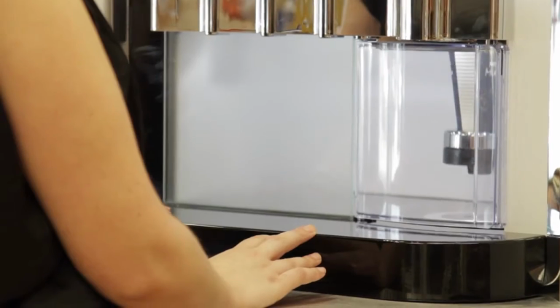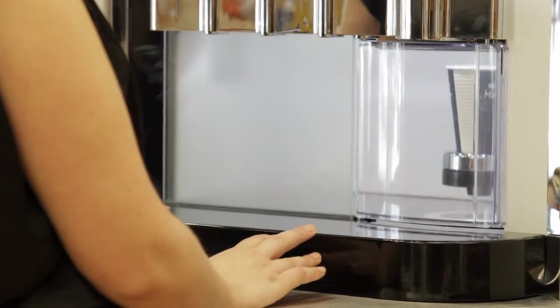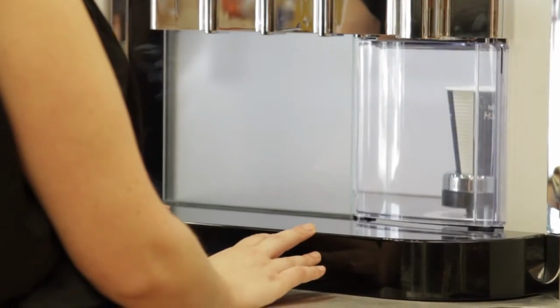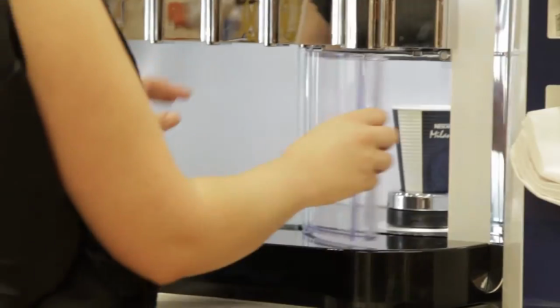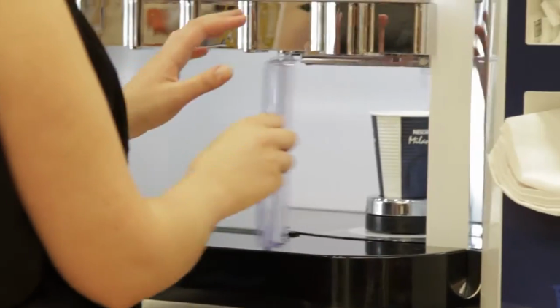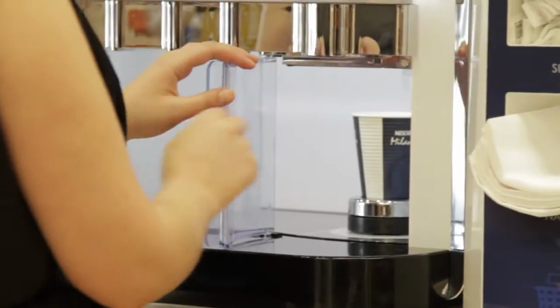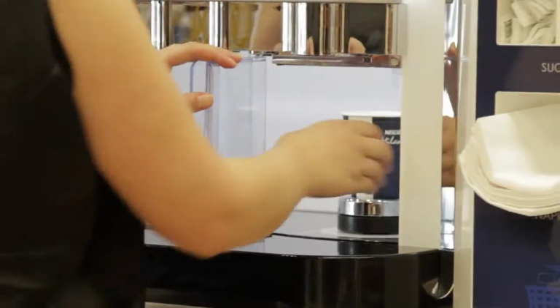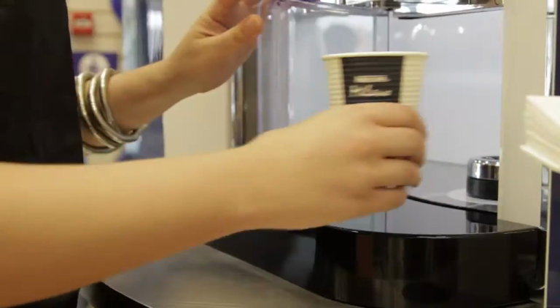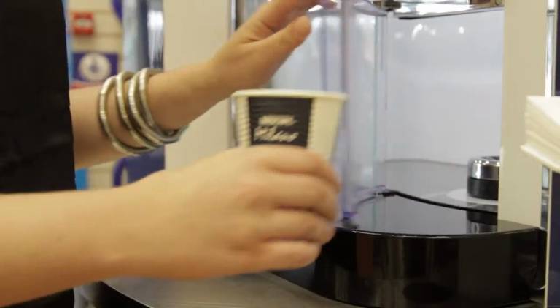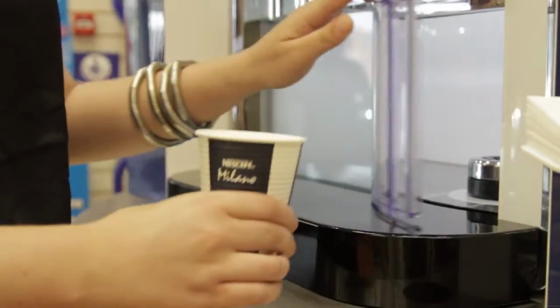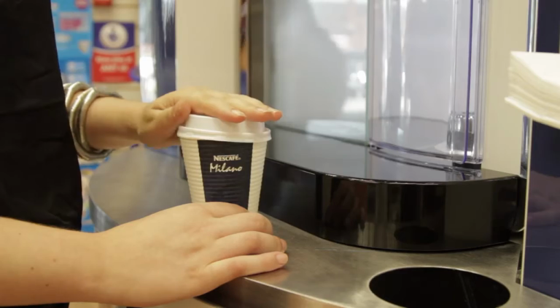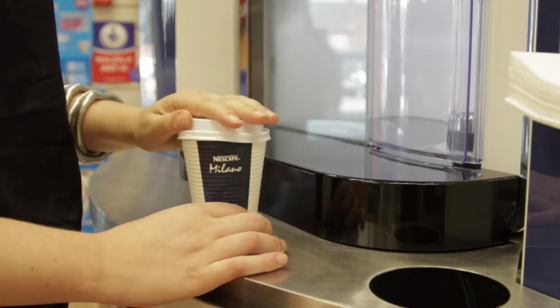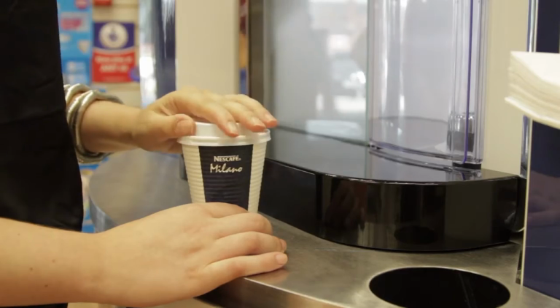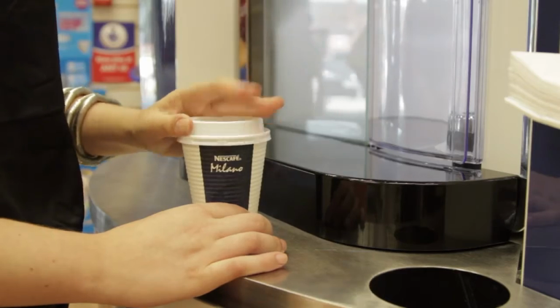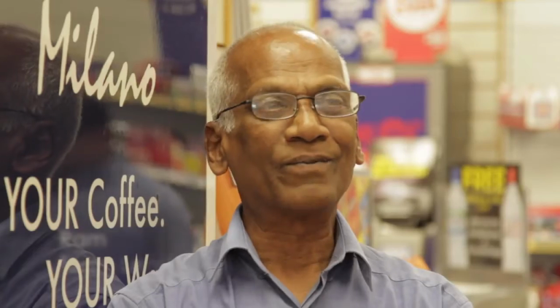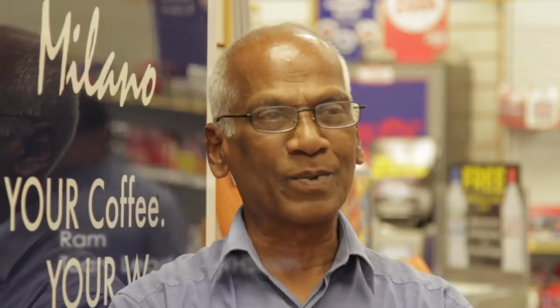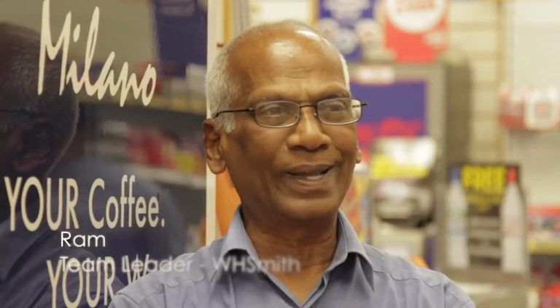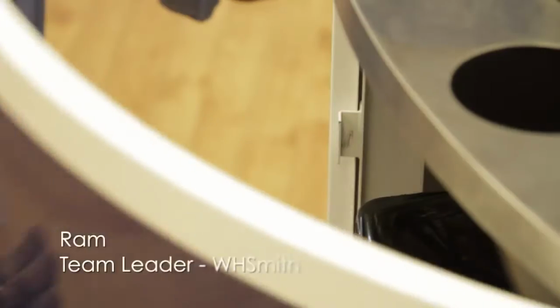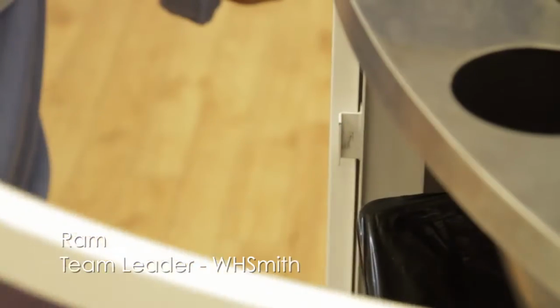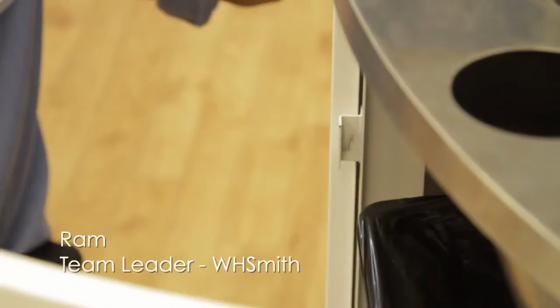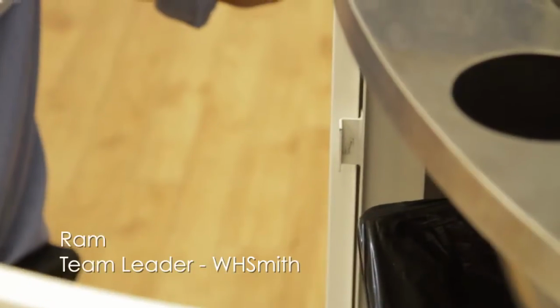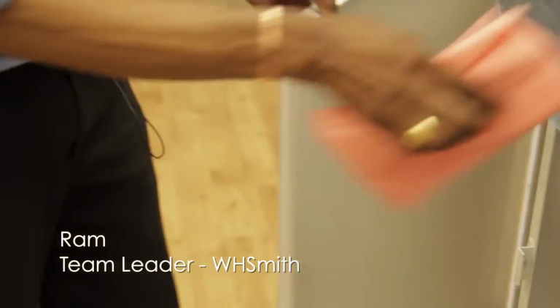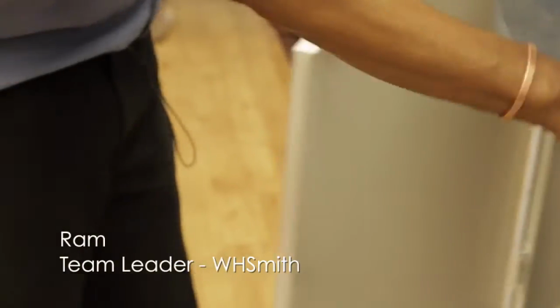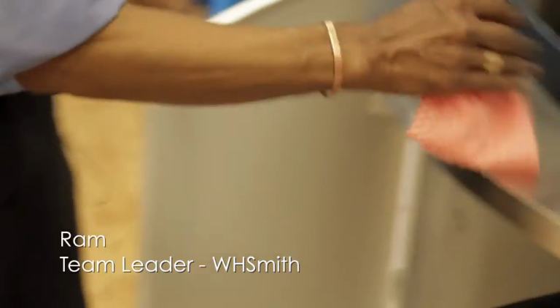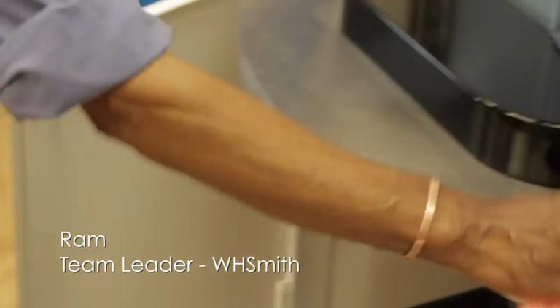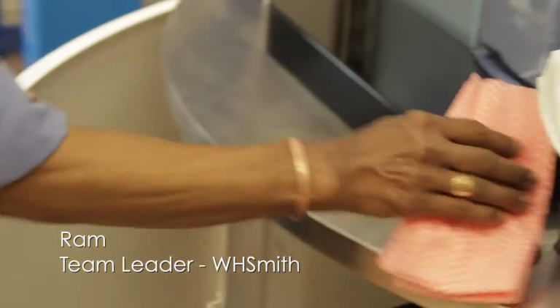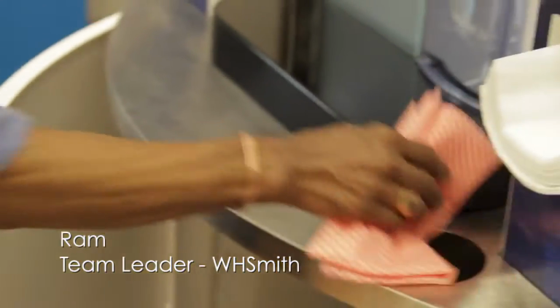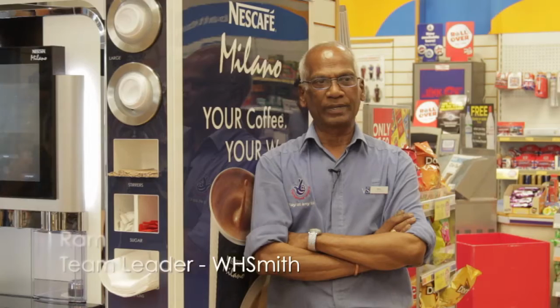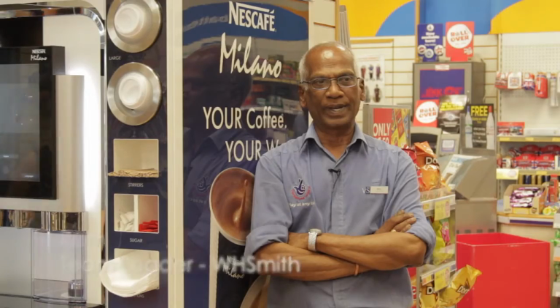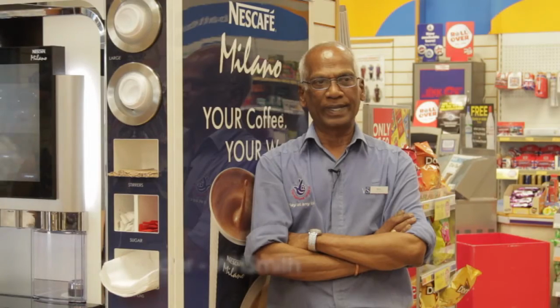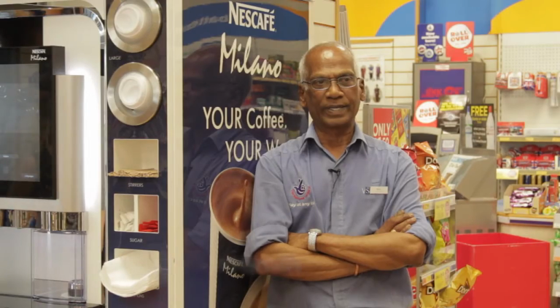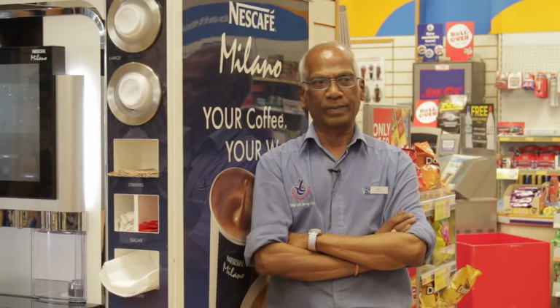Customers like it a lot, yeah. Every morning I clean the machine, it takes only five minutes — it's very easy and simple.